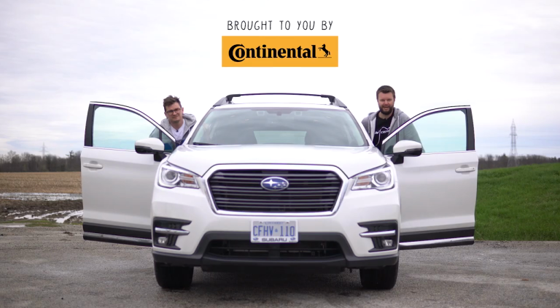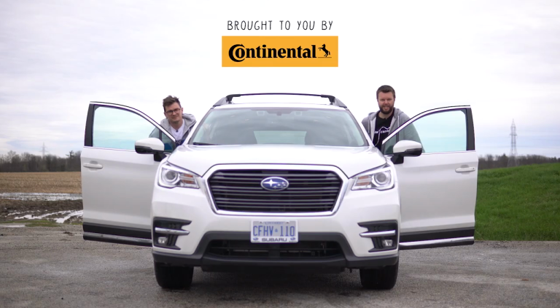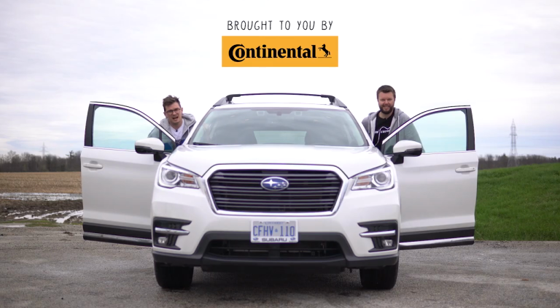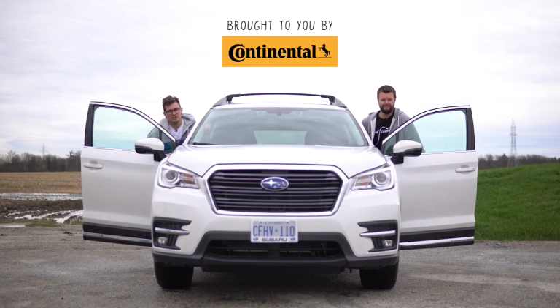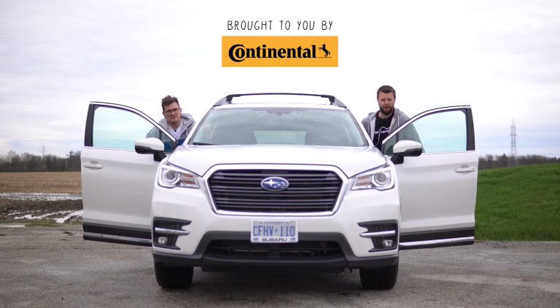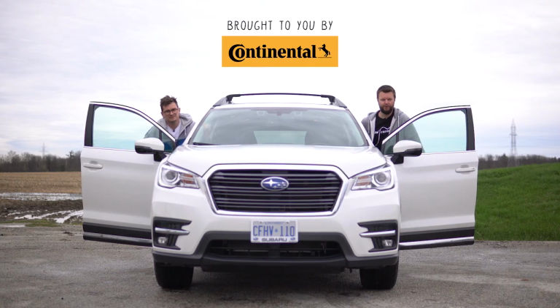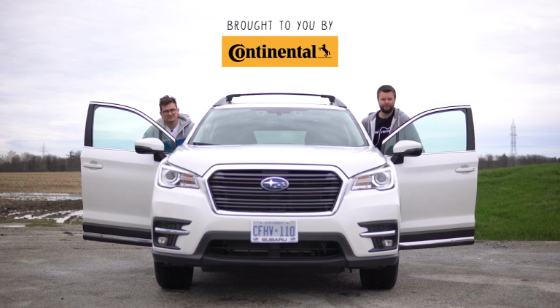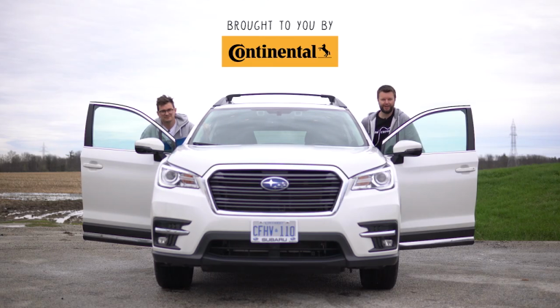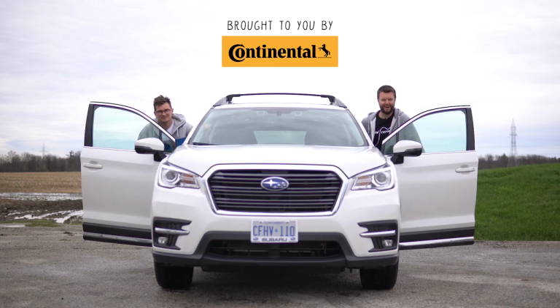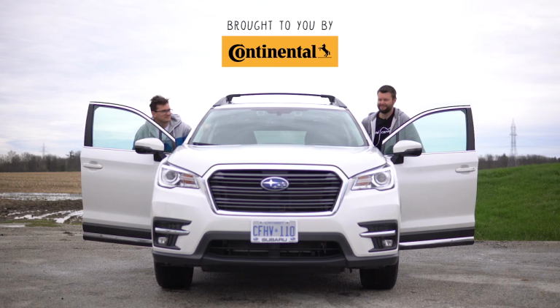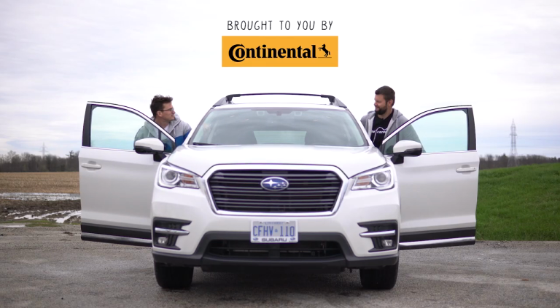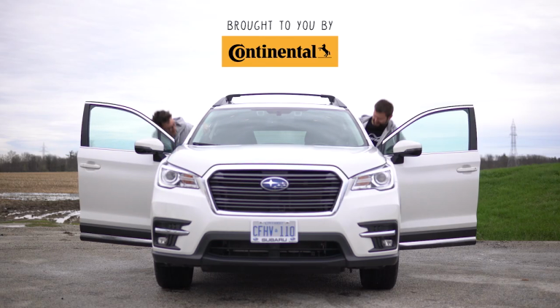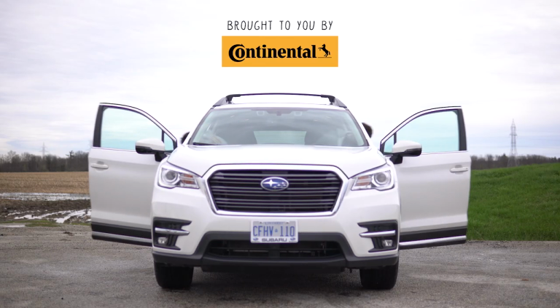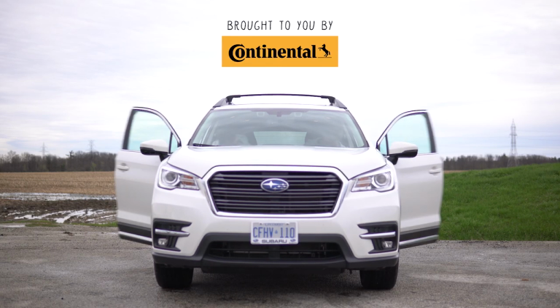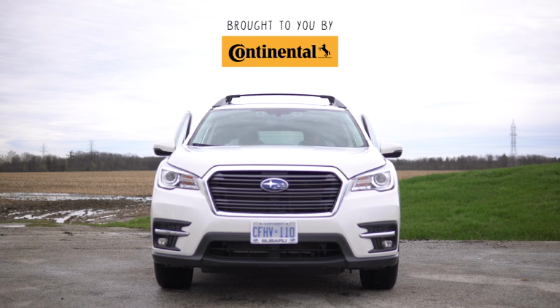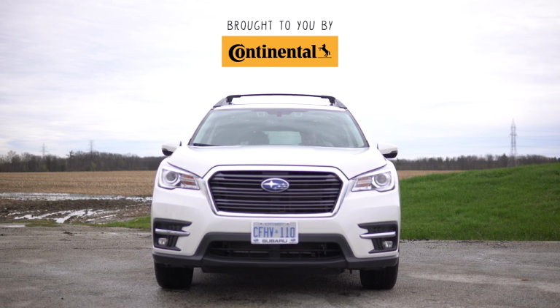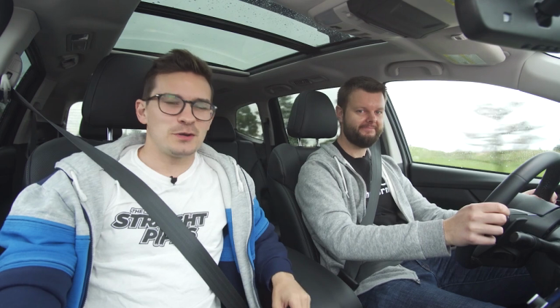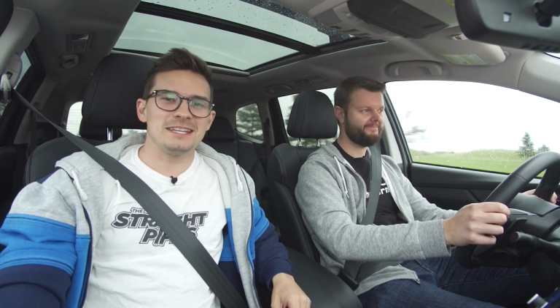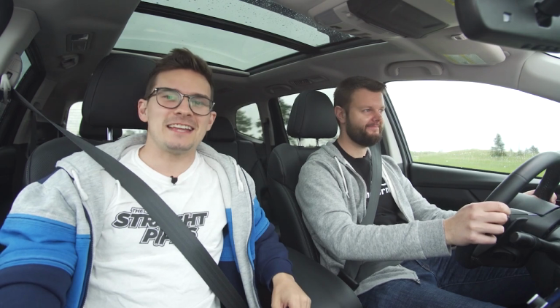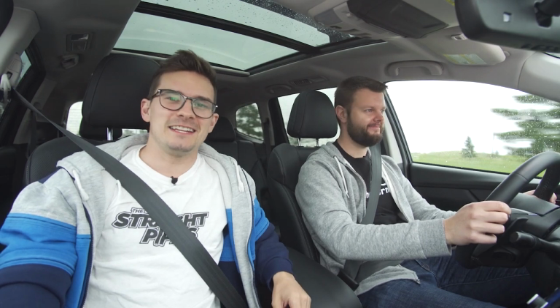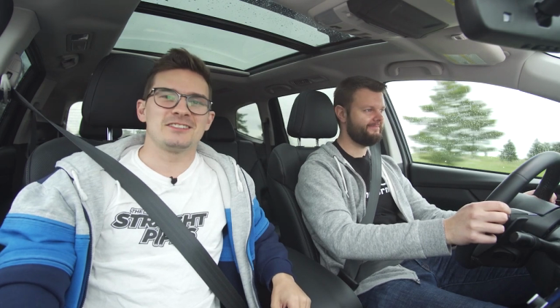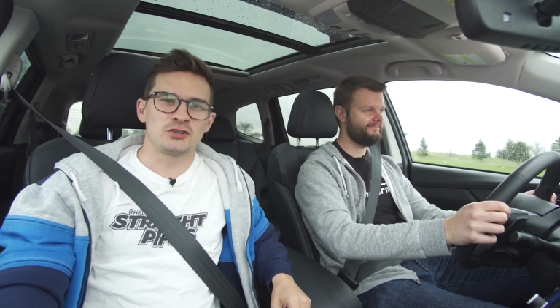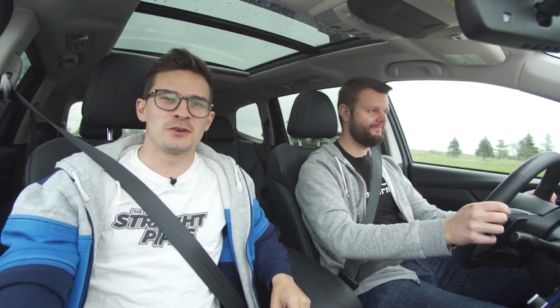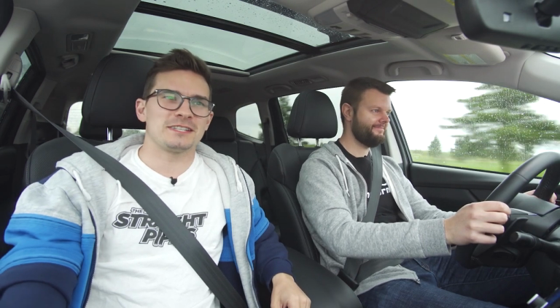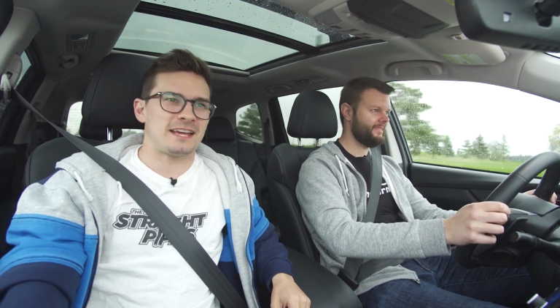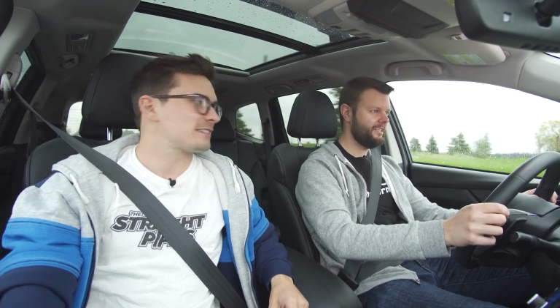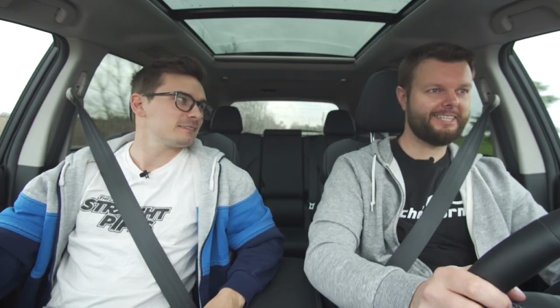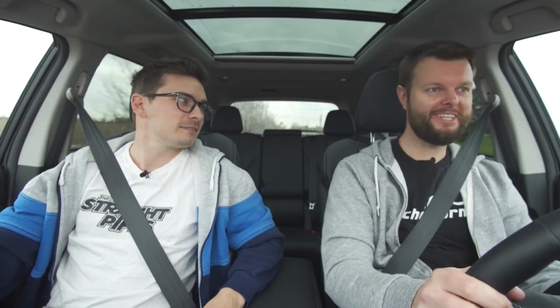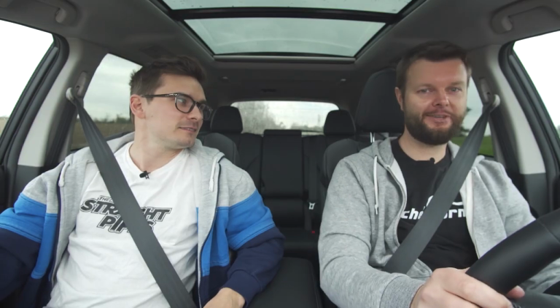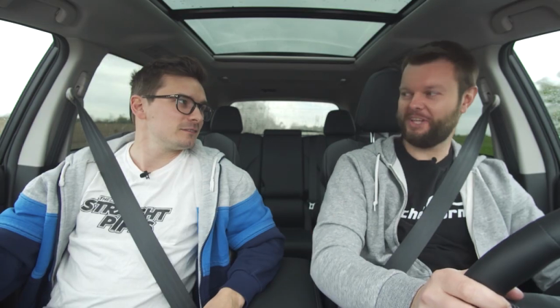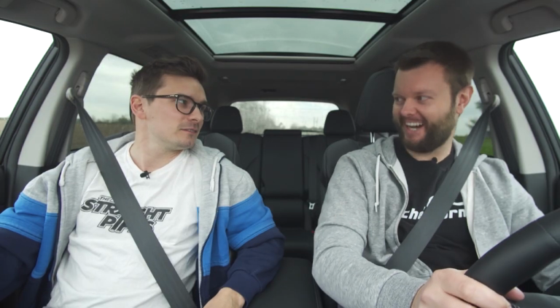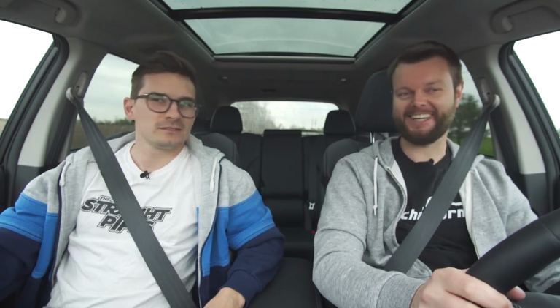I'm Jacob, and we're going for a drive. 2019 Subaru Ascent Limited with EyeSight.